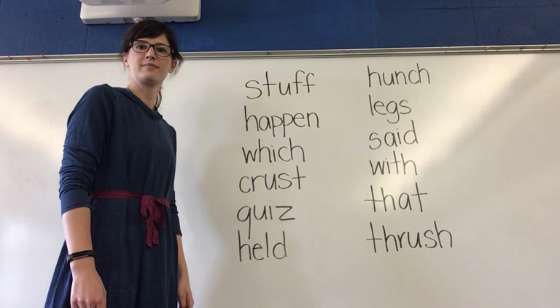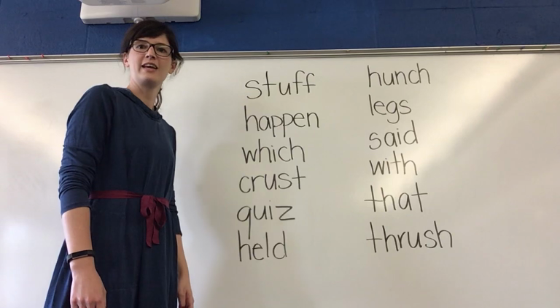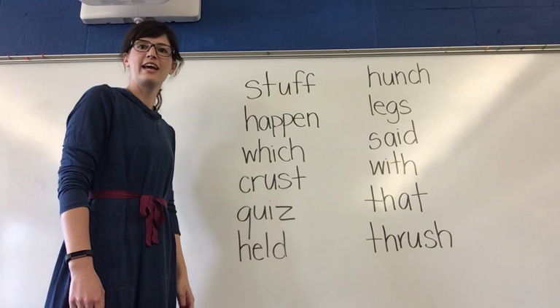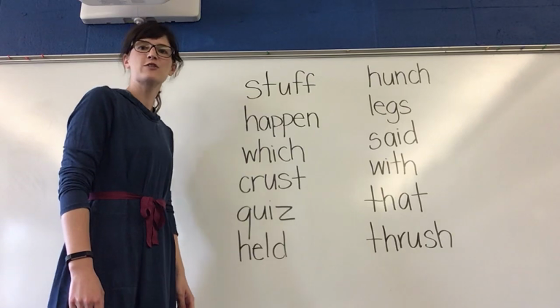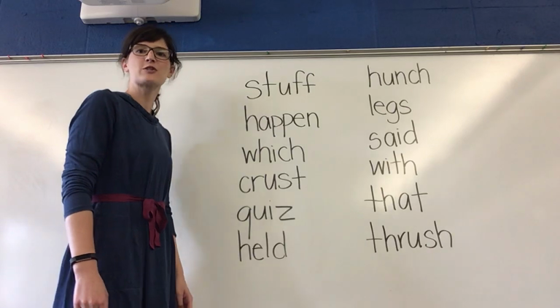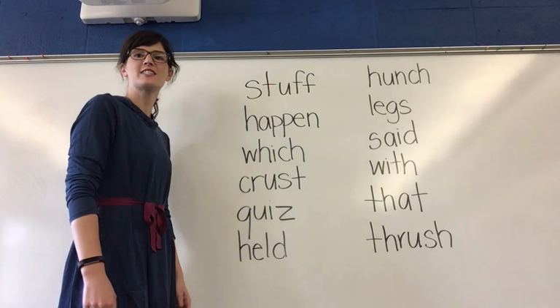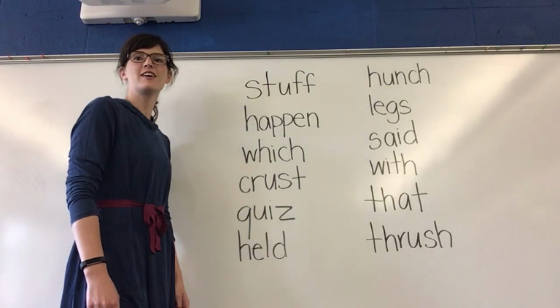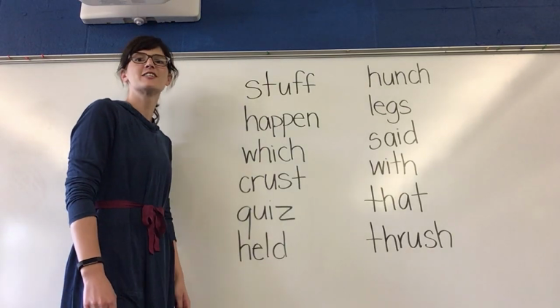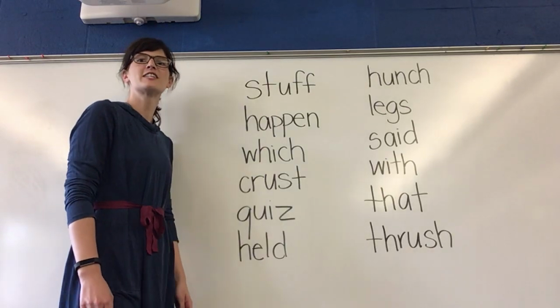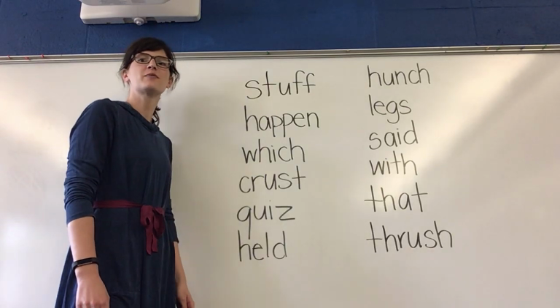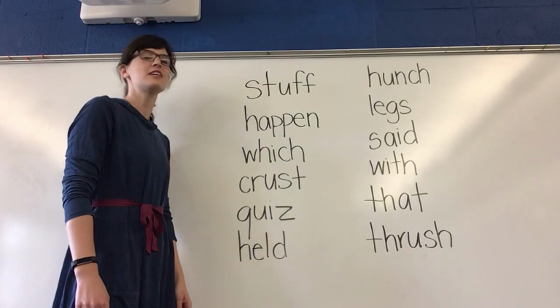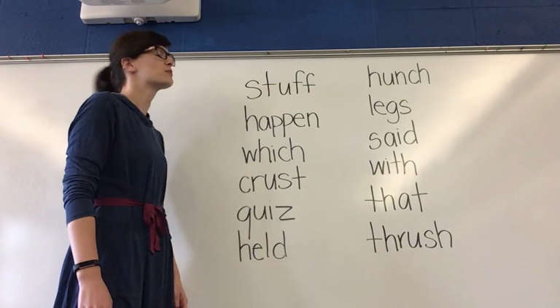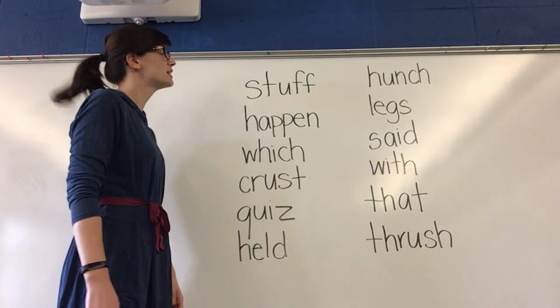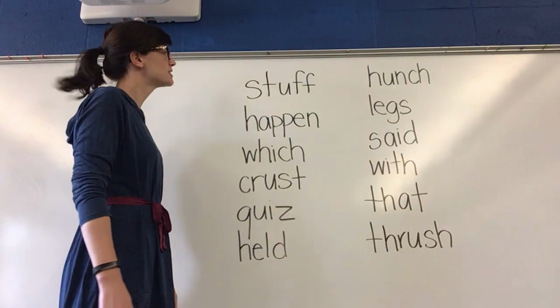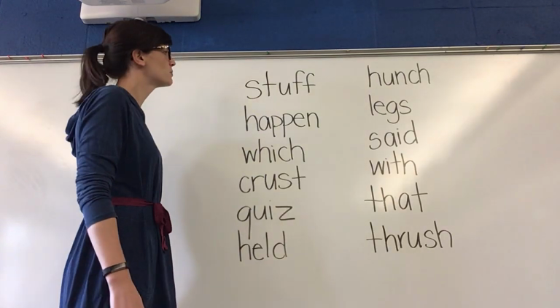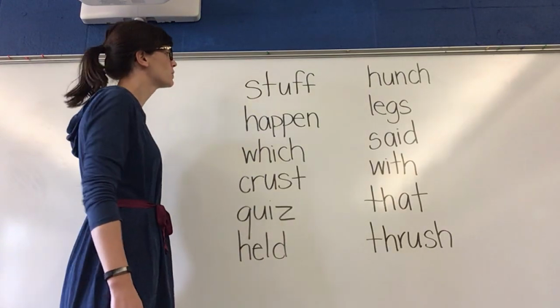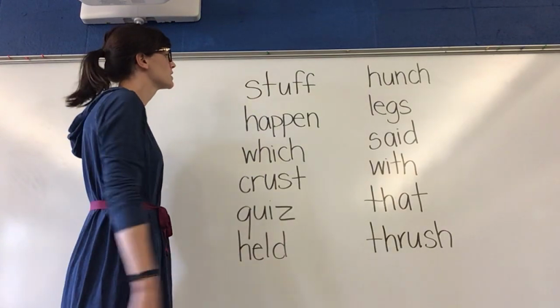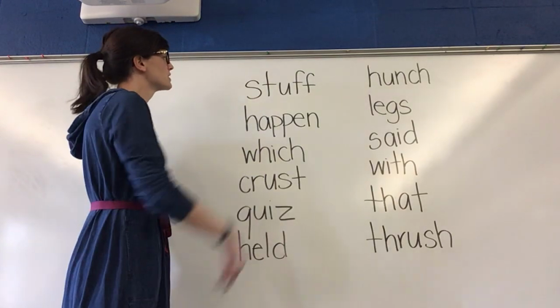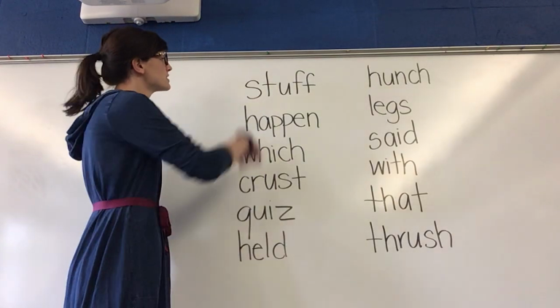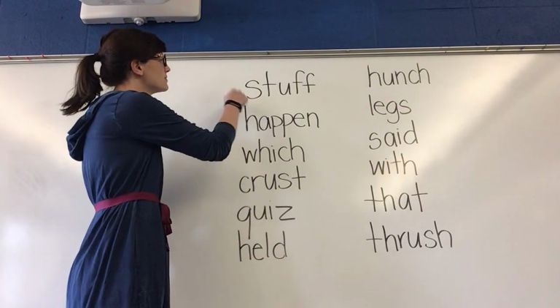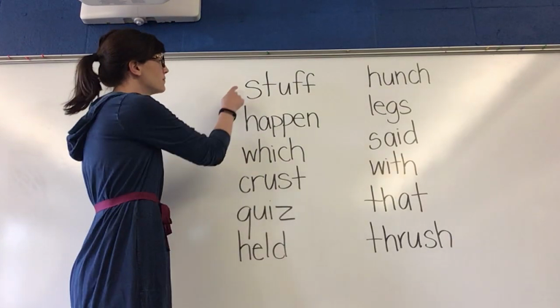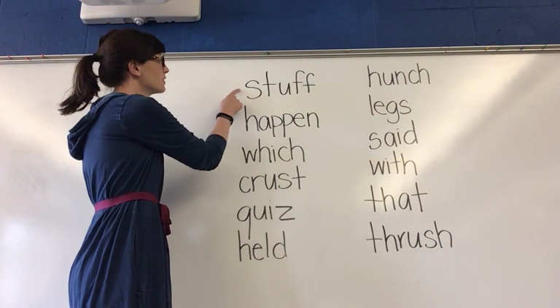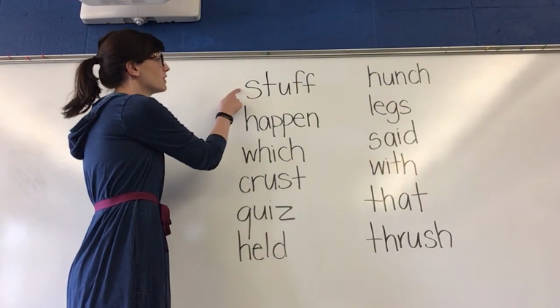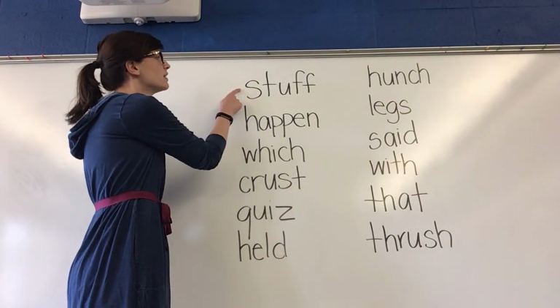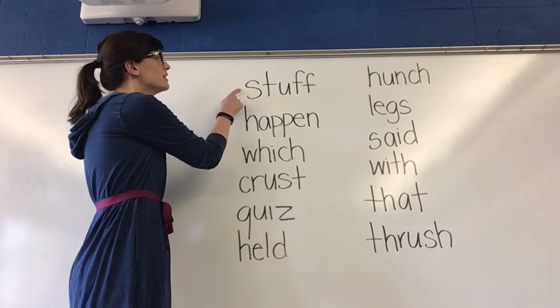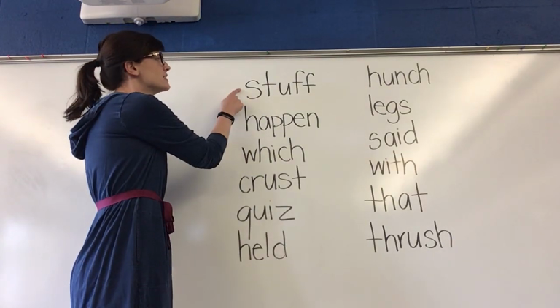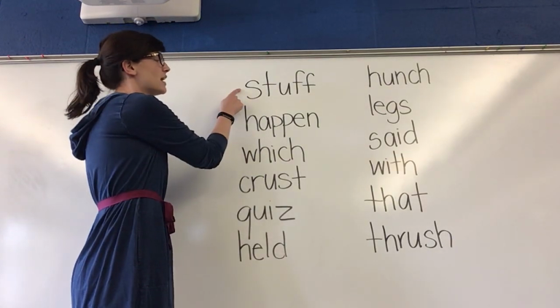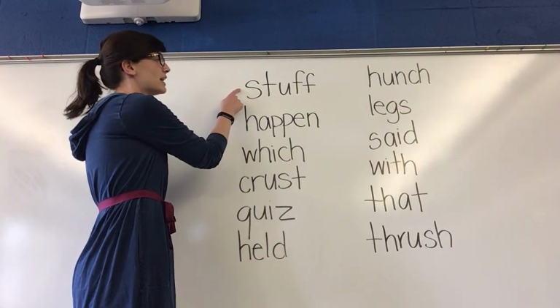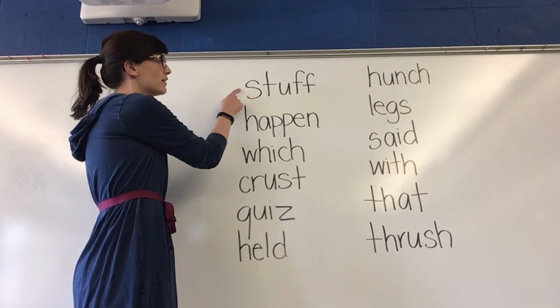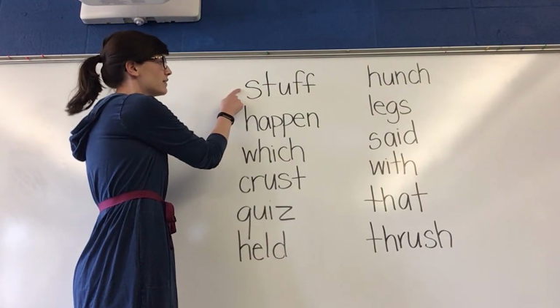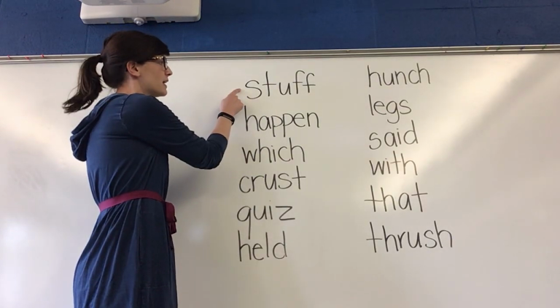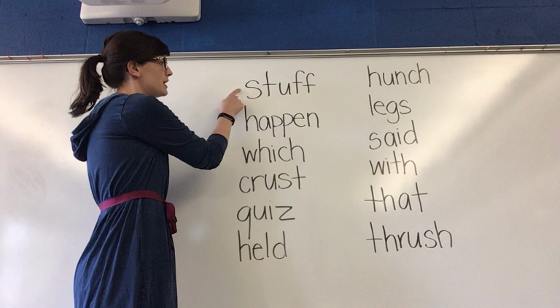Hey first-grade scholars, get ready to read some words. Sound it out, get ready.